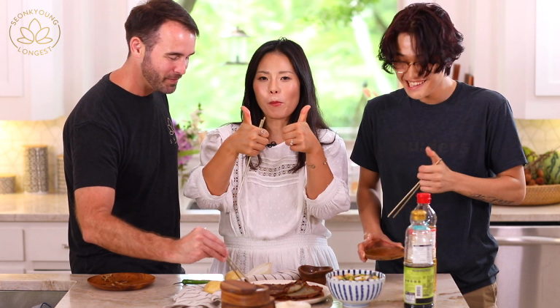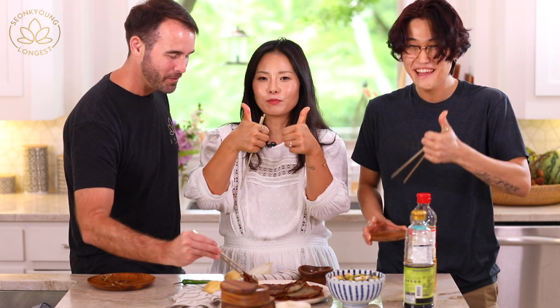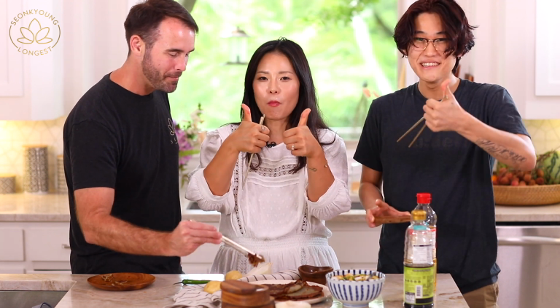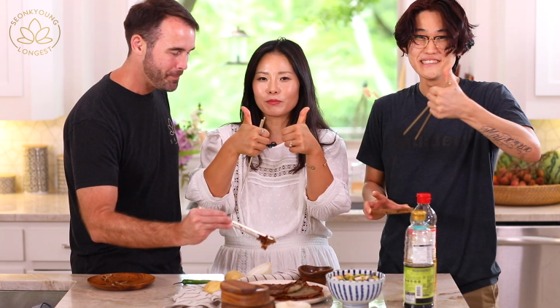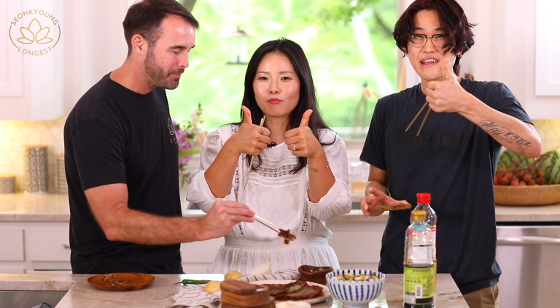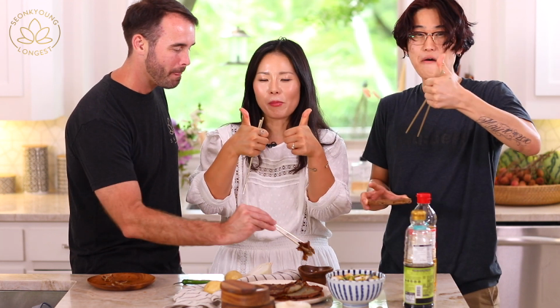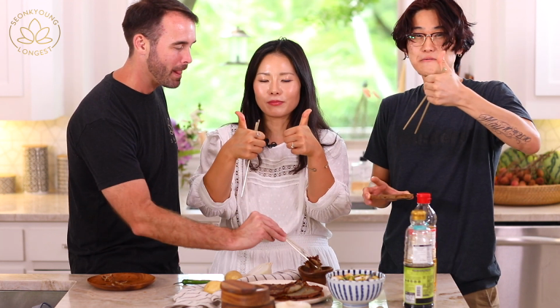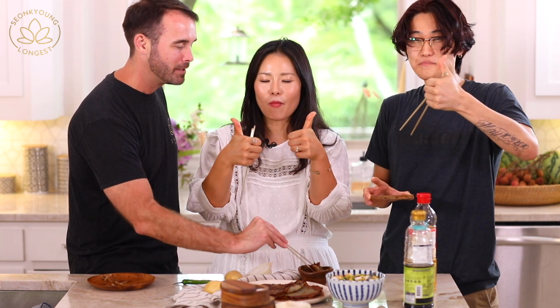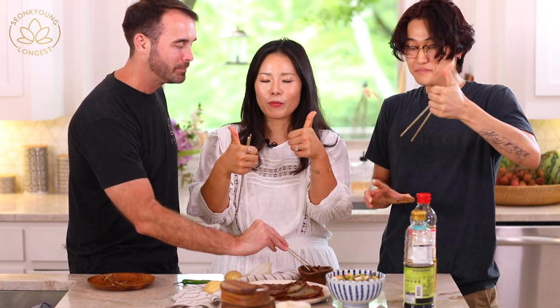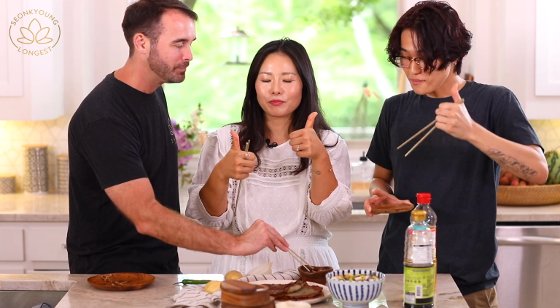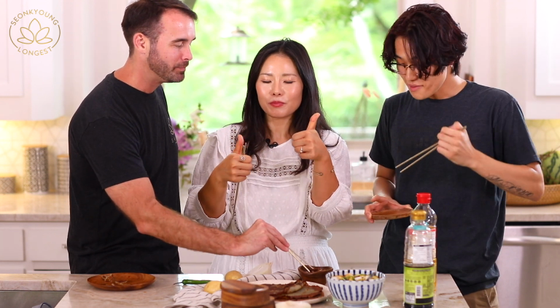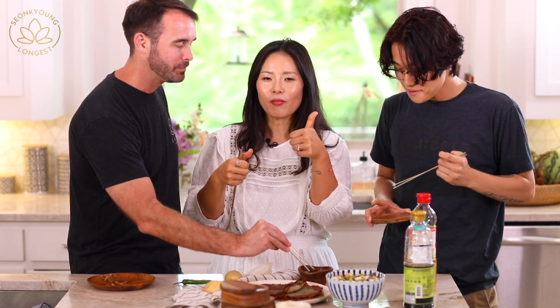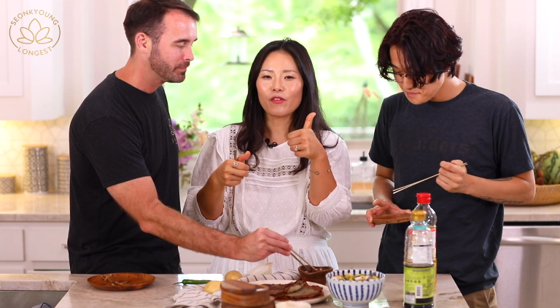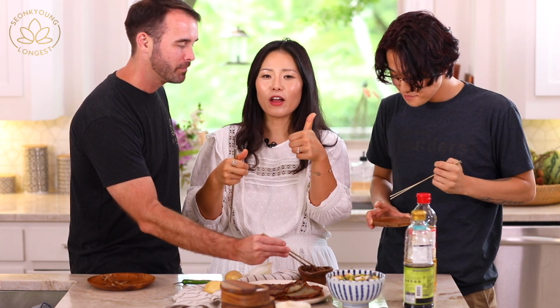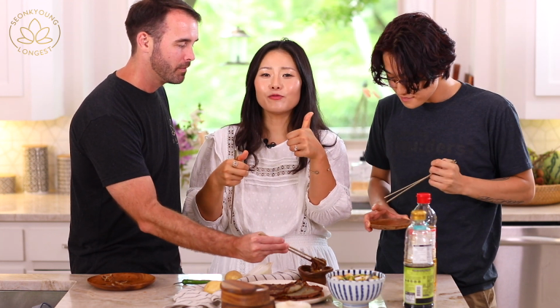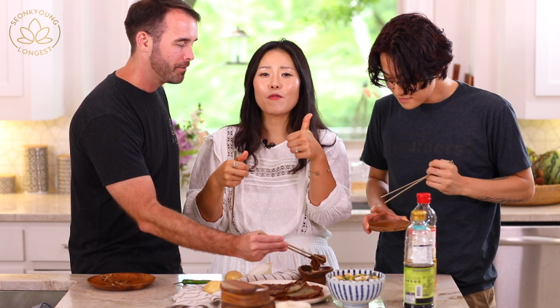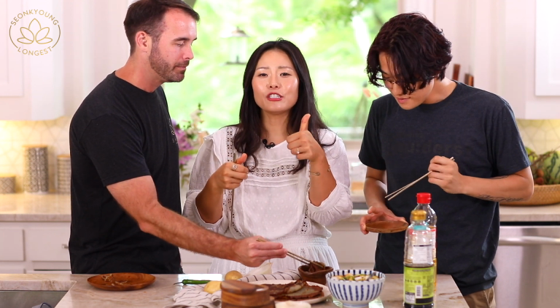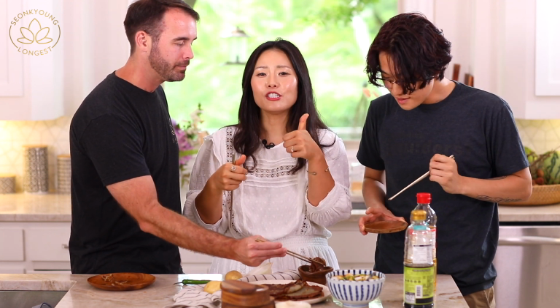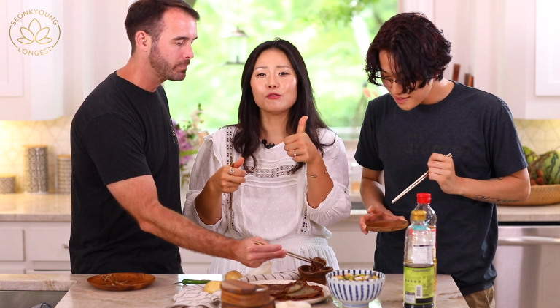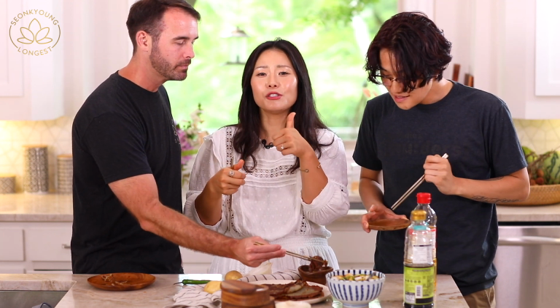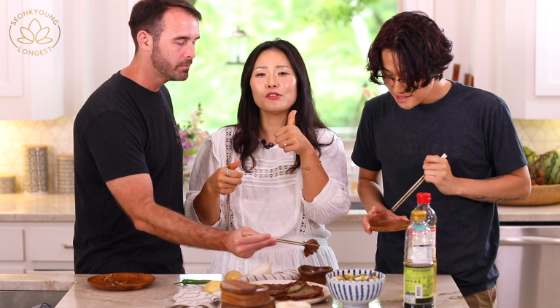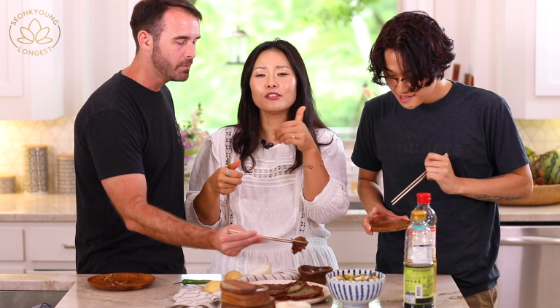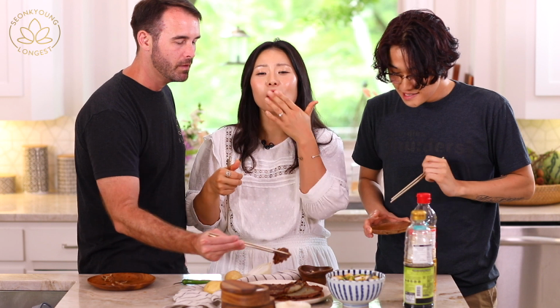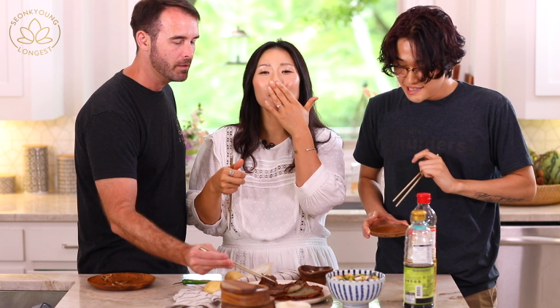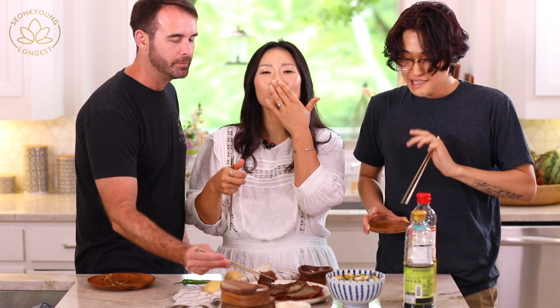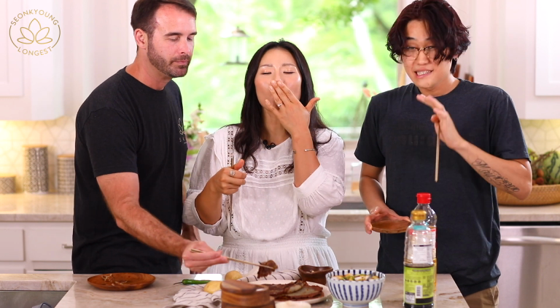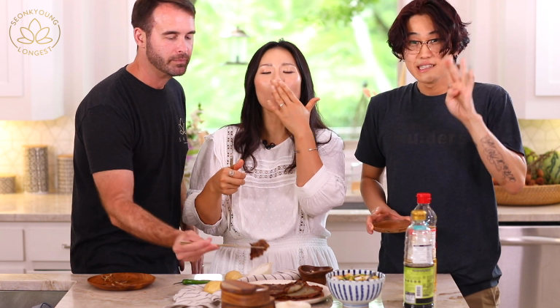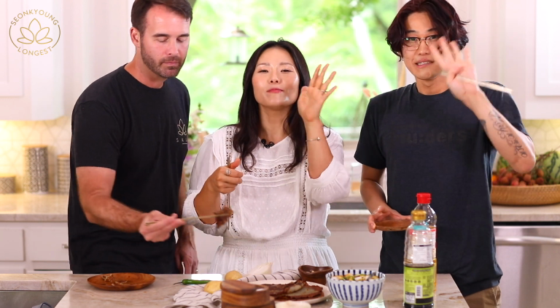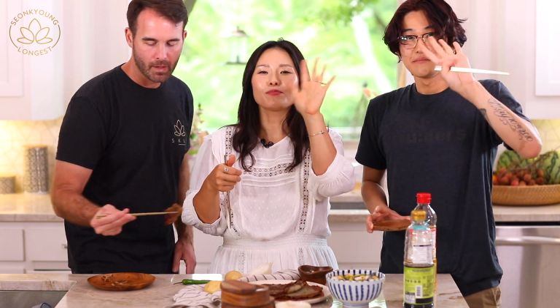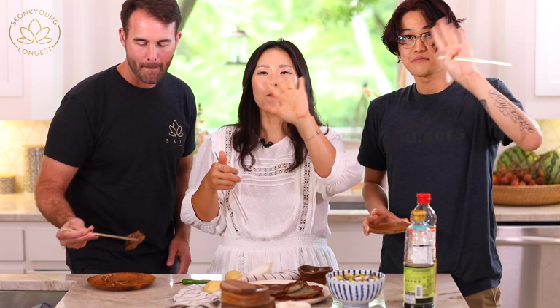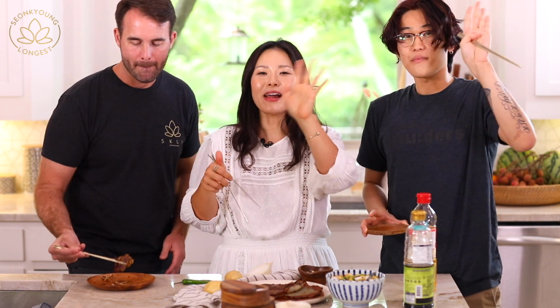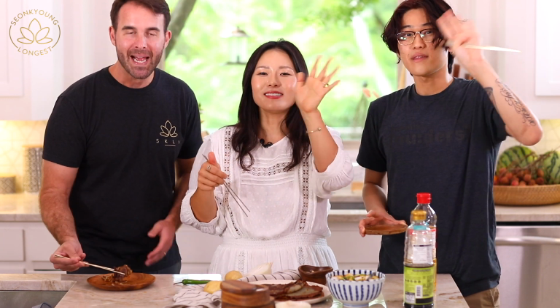Thanks for watching, we'll see you next time! Bye!